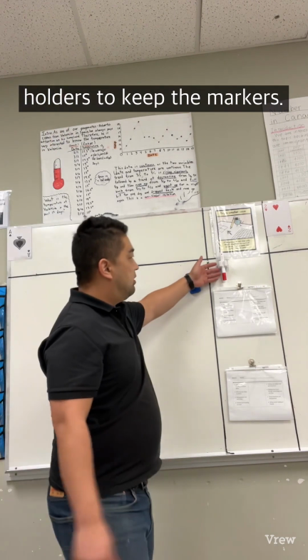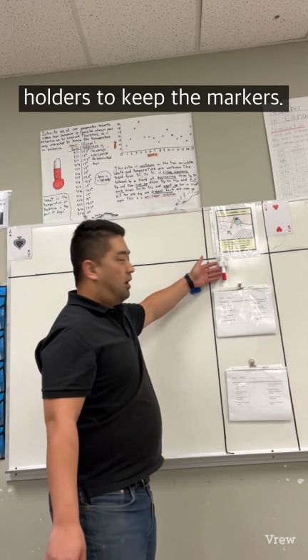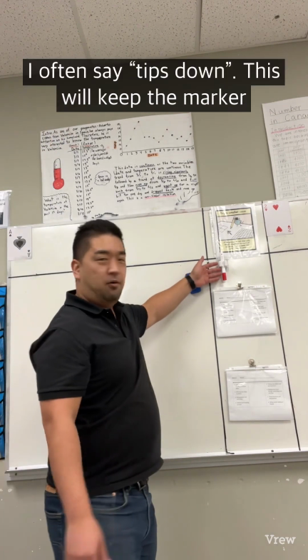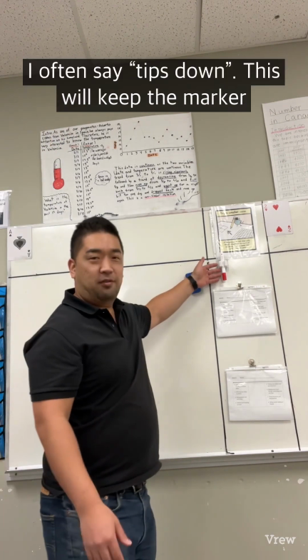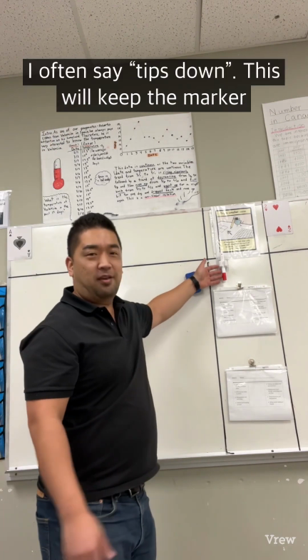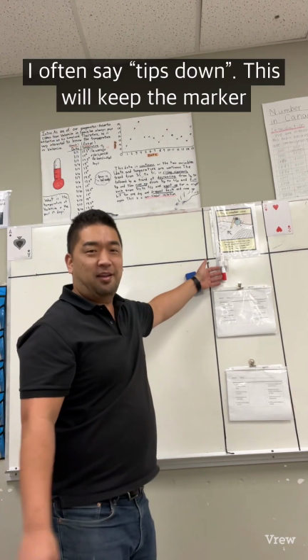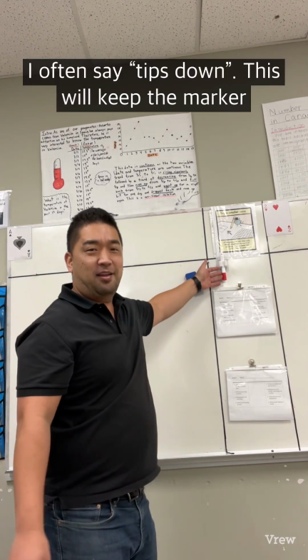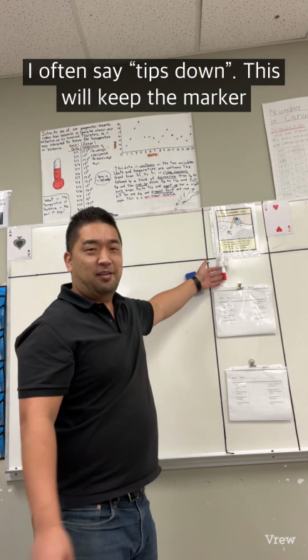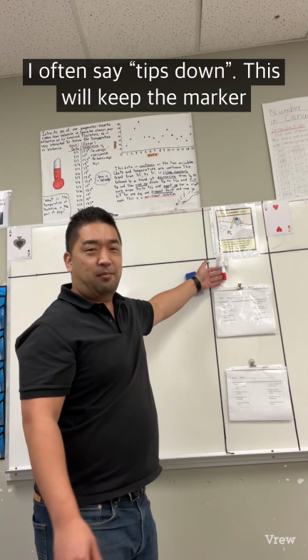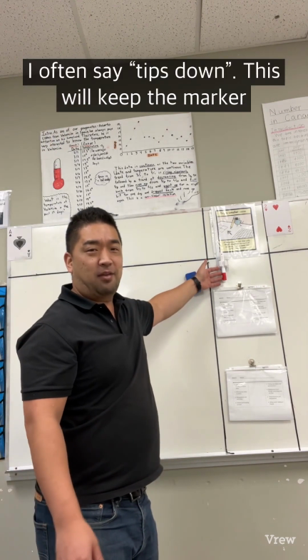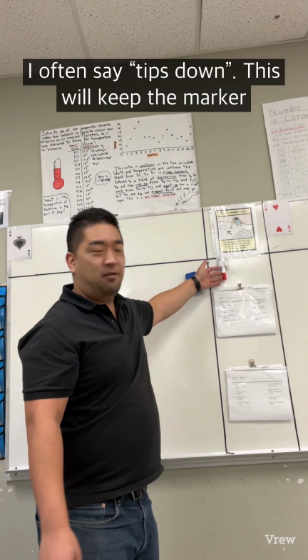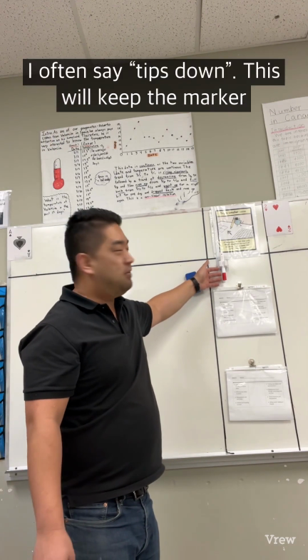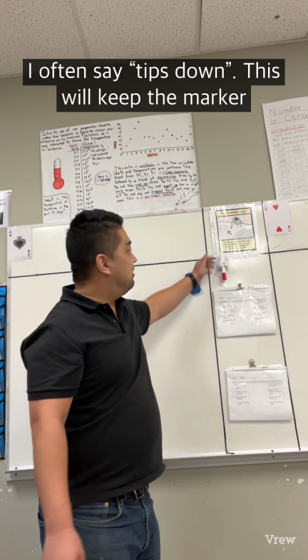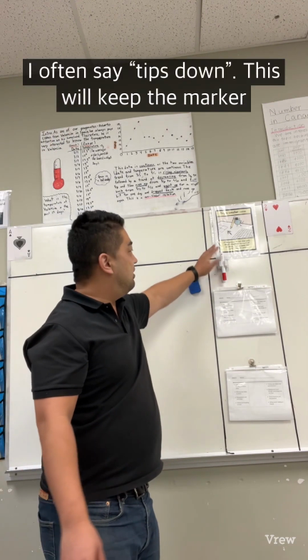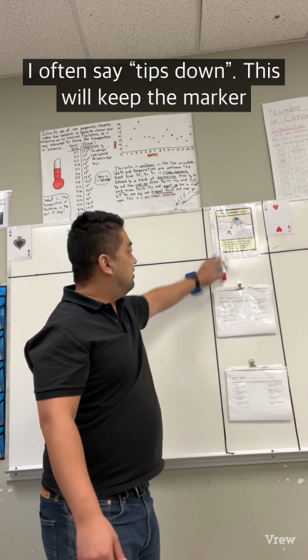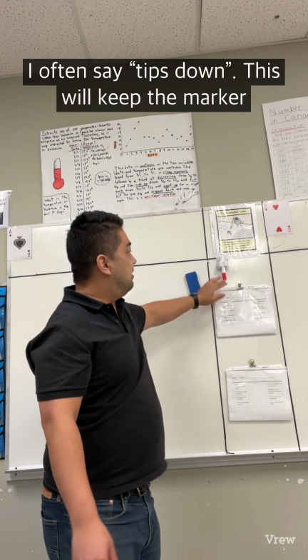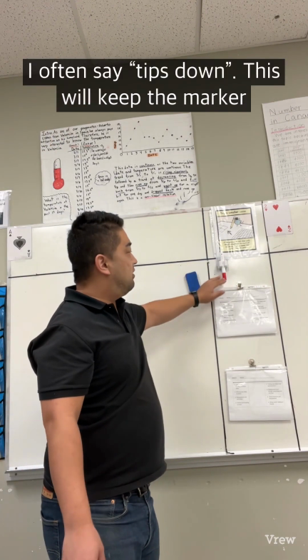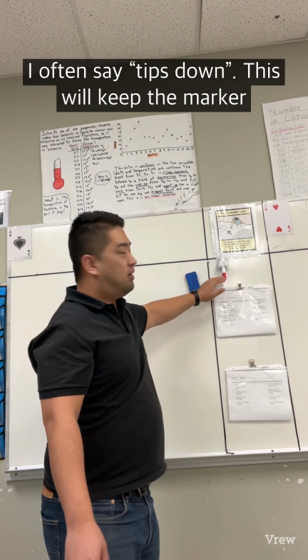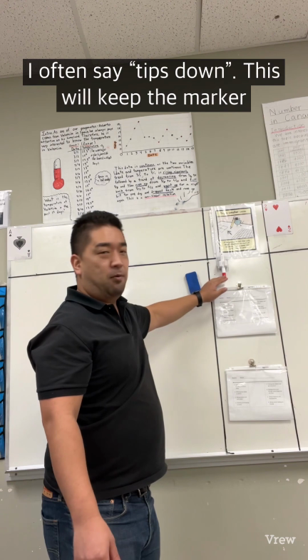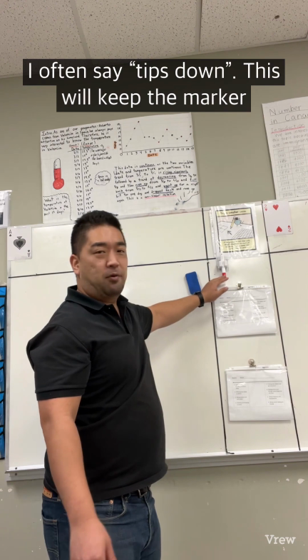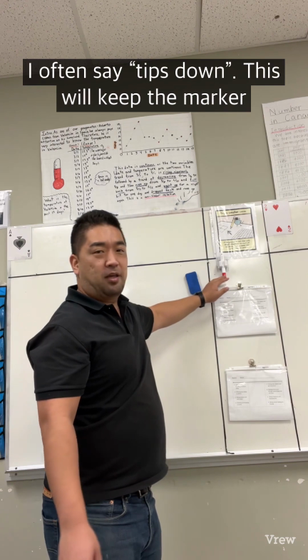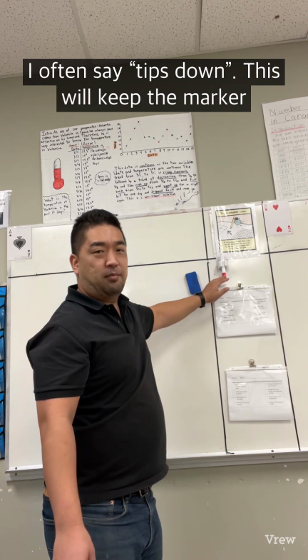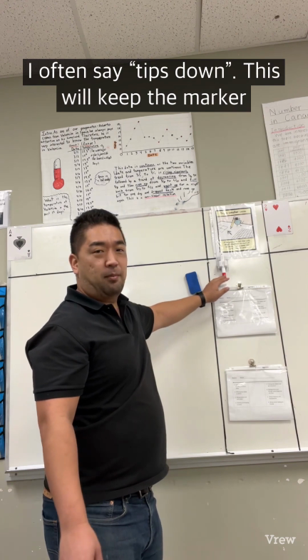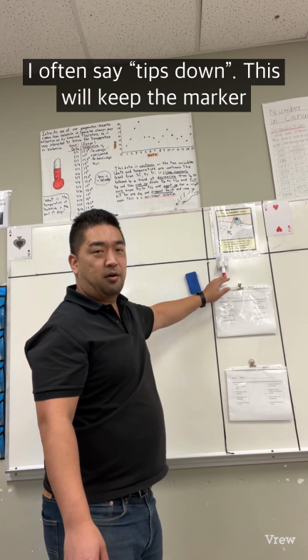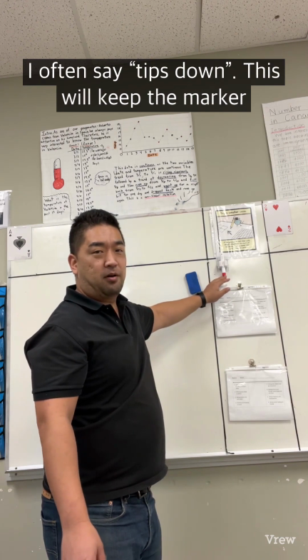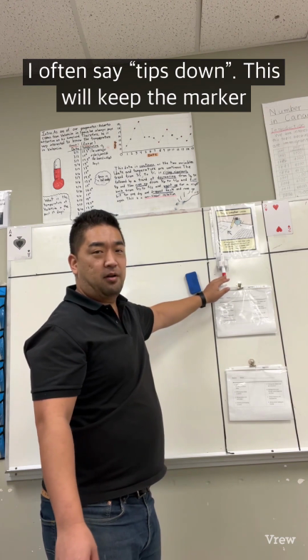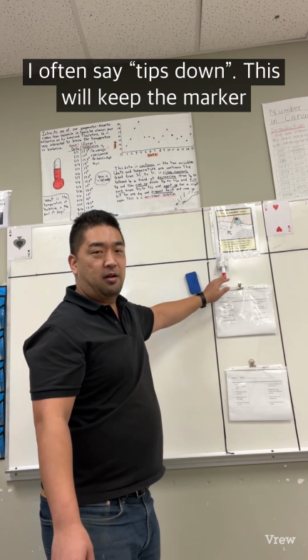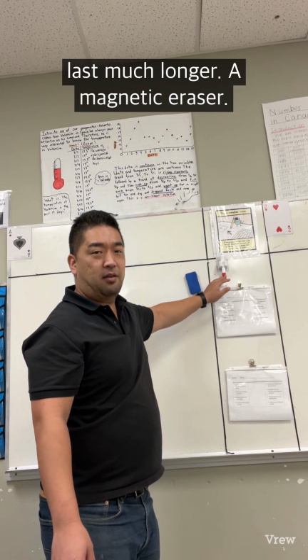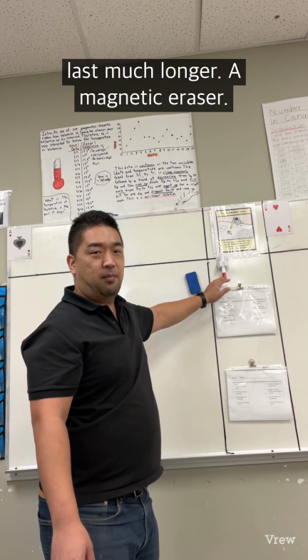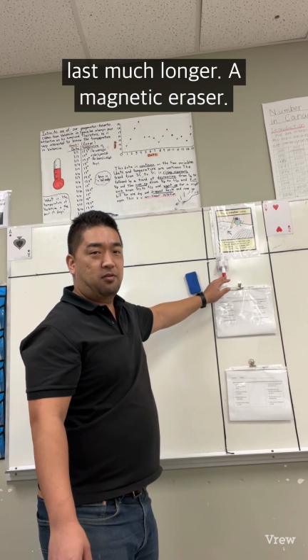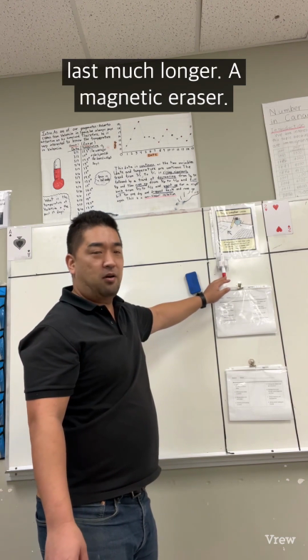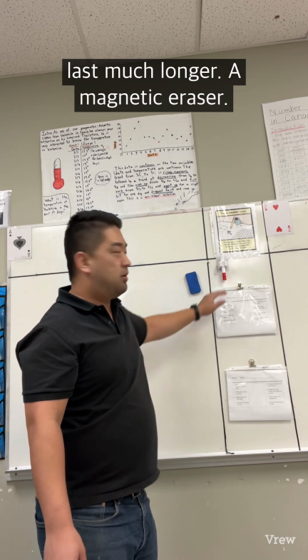I often say tips down — storing markers with tips down will keep them lasting much longer.